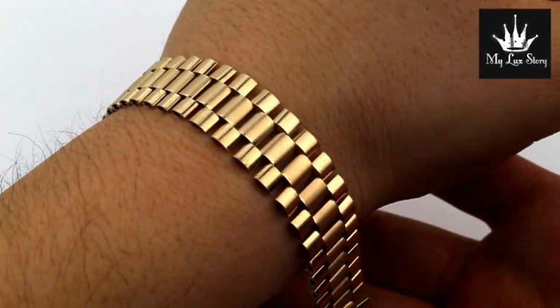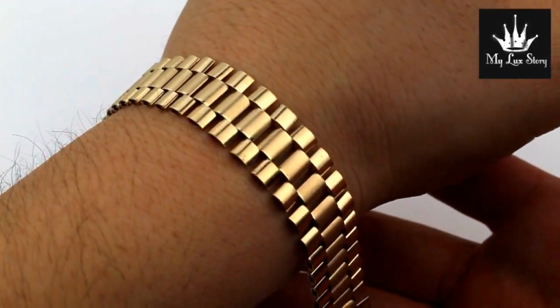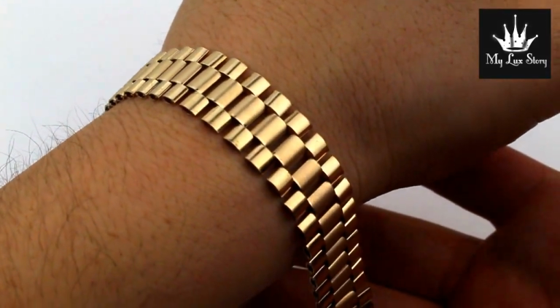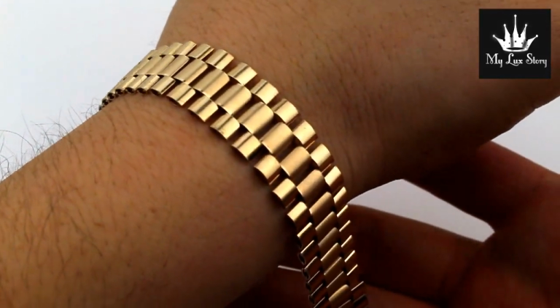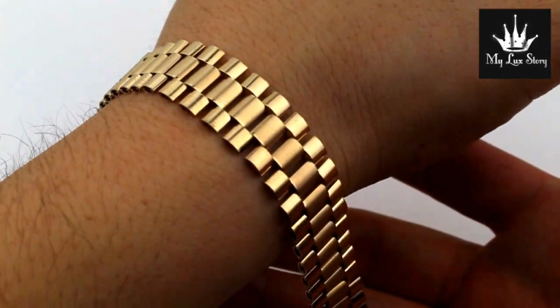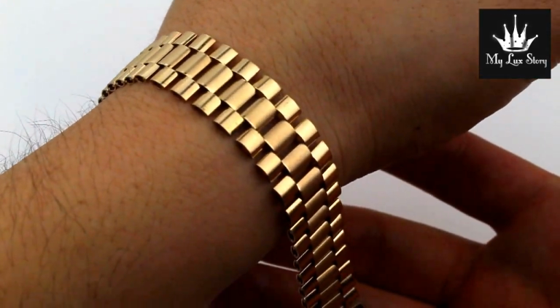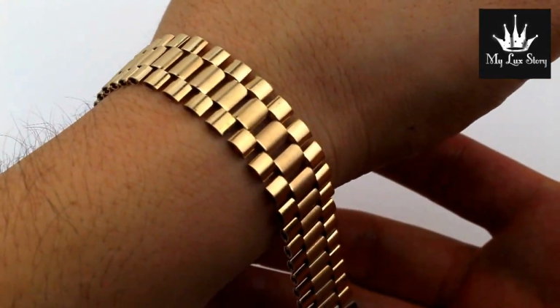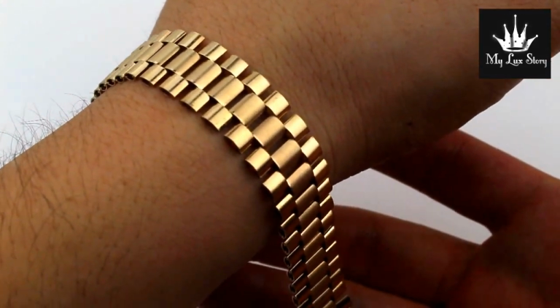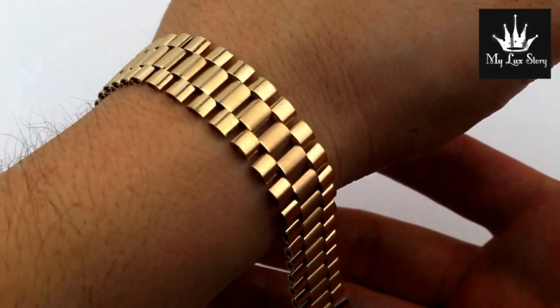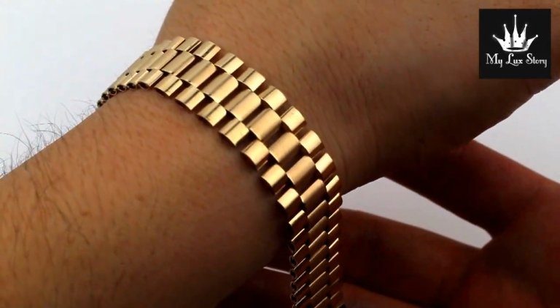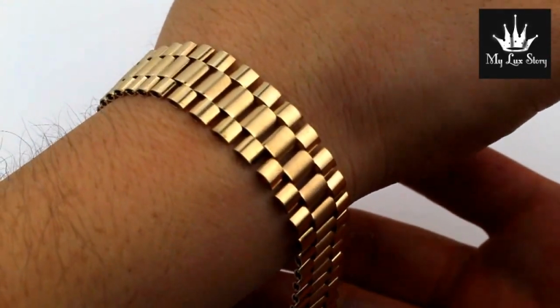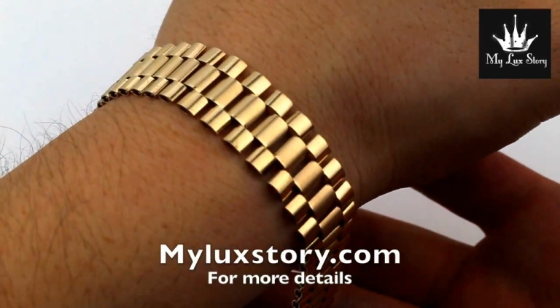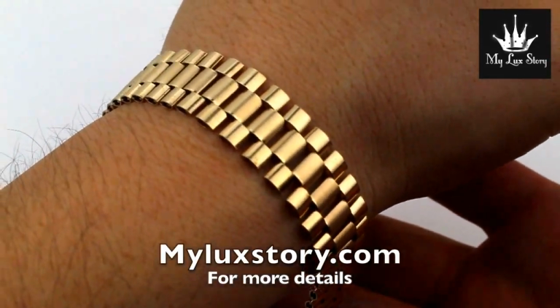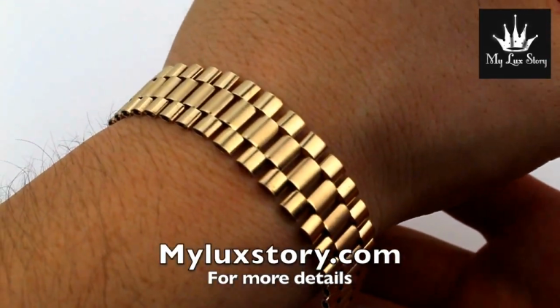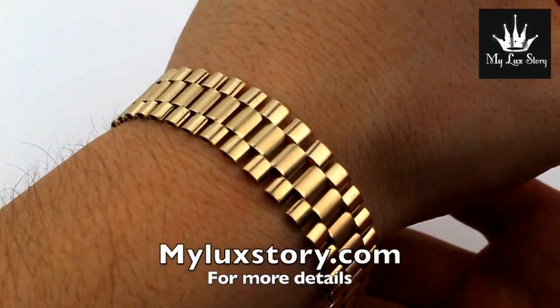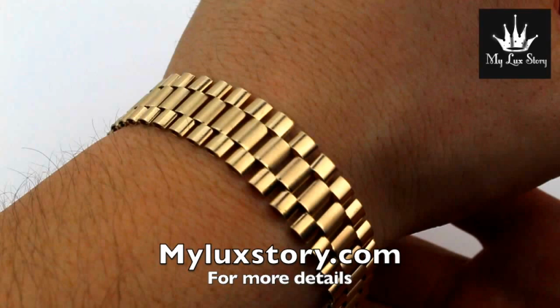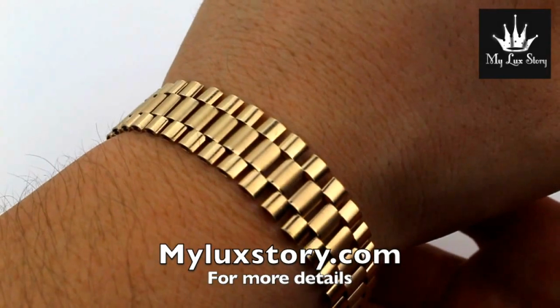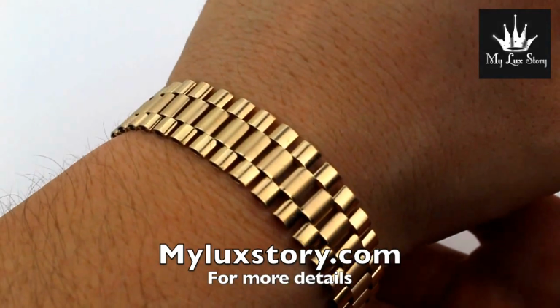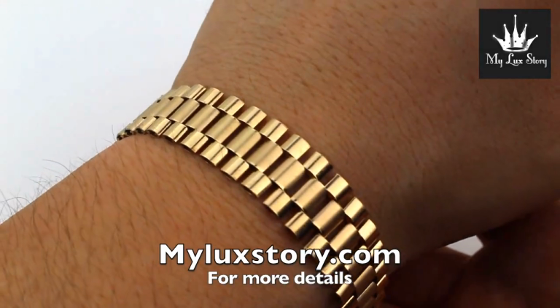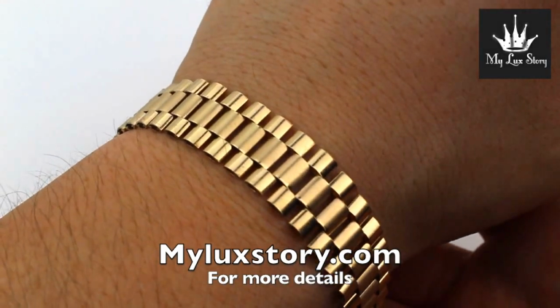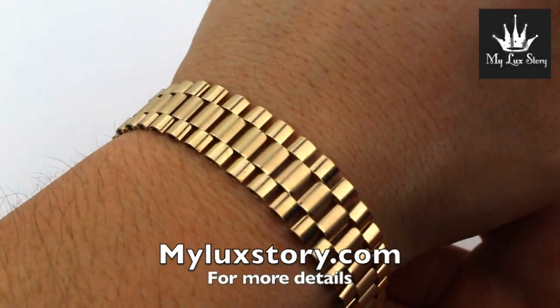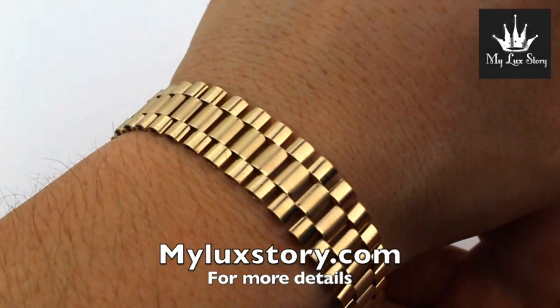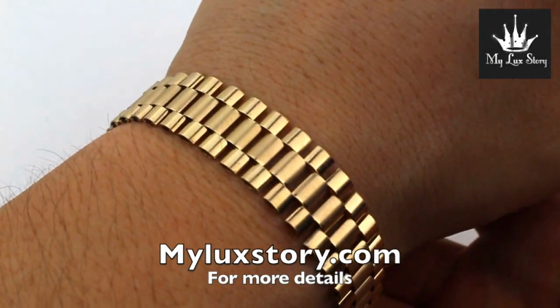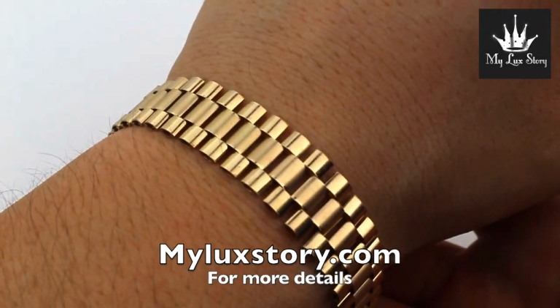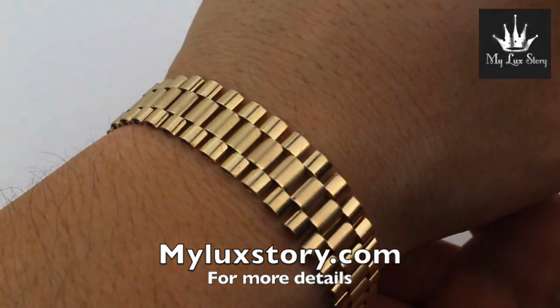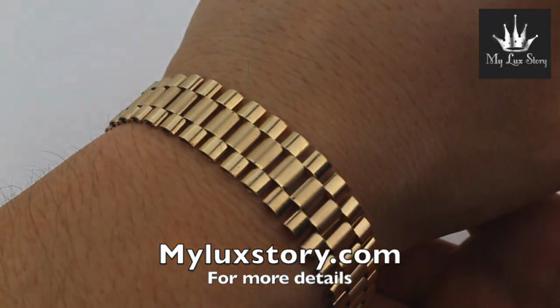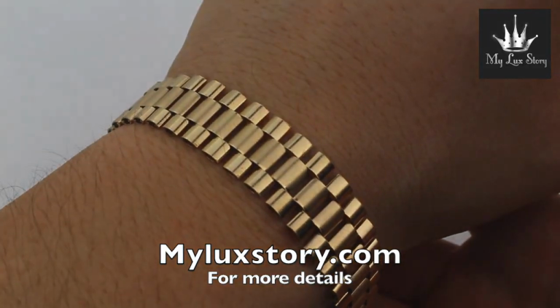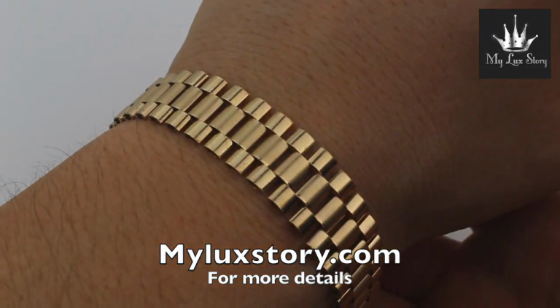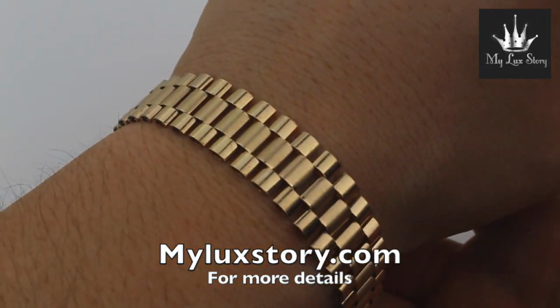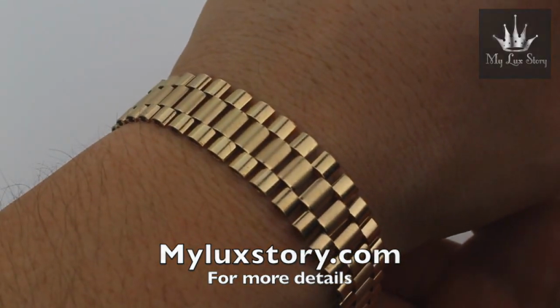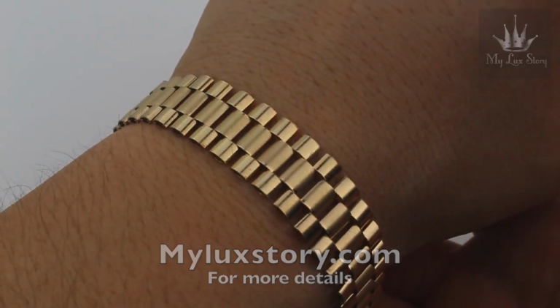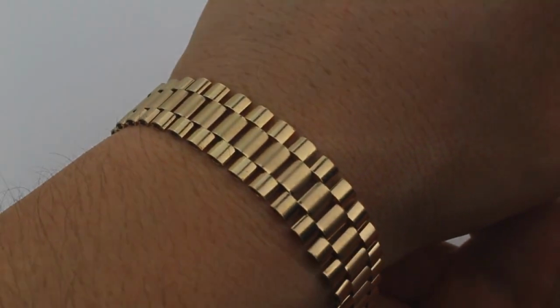Thank you so much for watching. Please subscribe today, and if you're interested in buying, go to myluckstory.com.